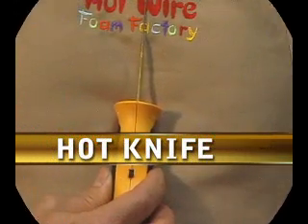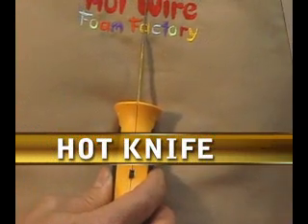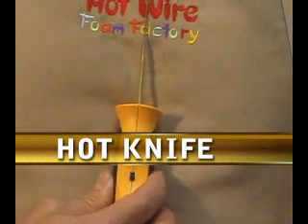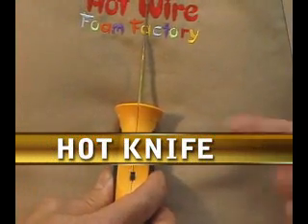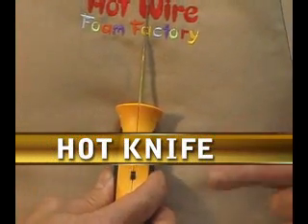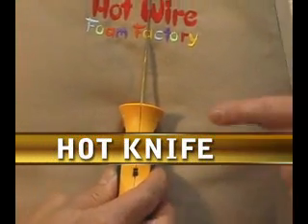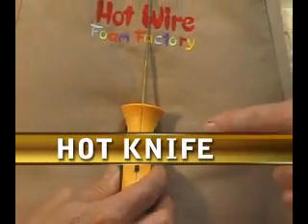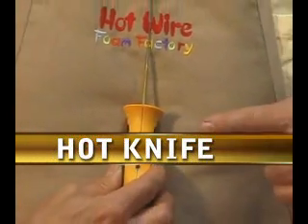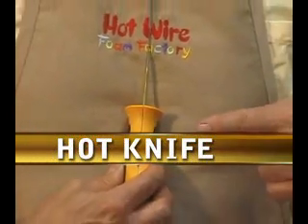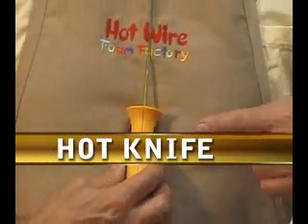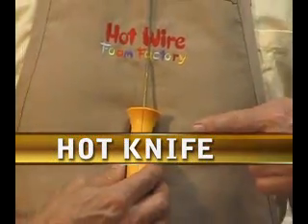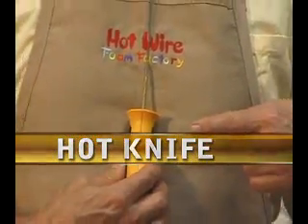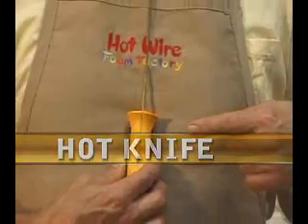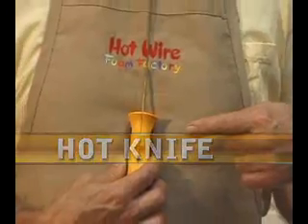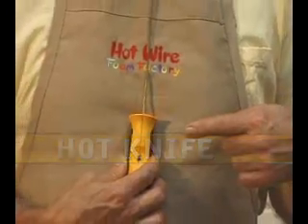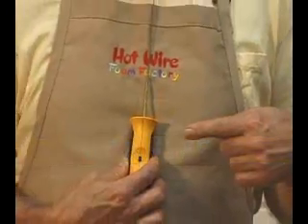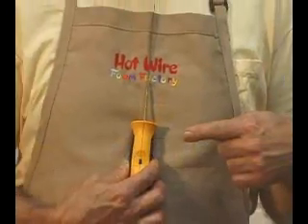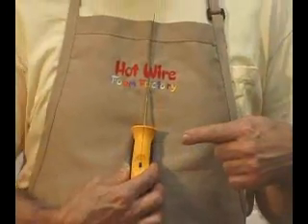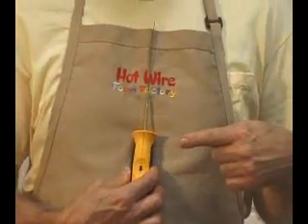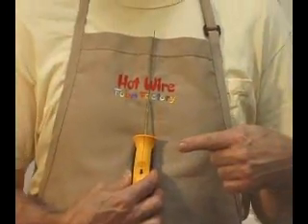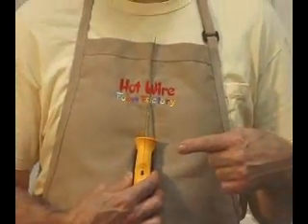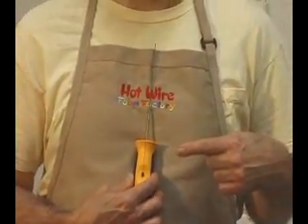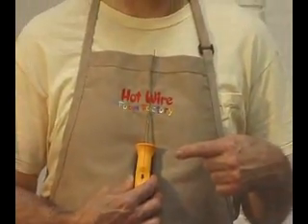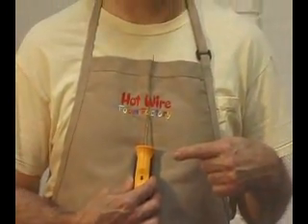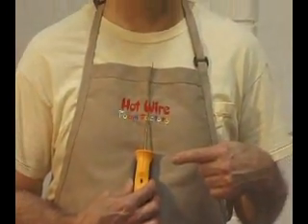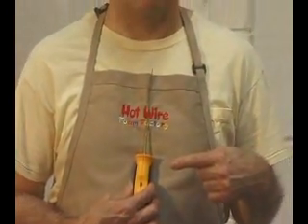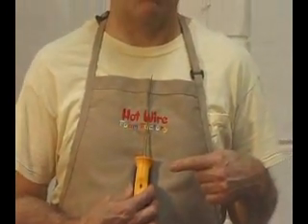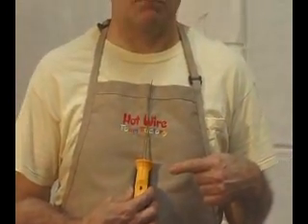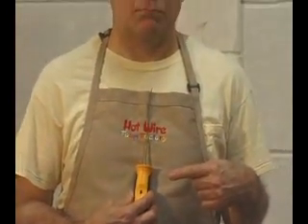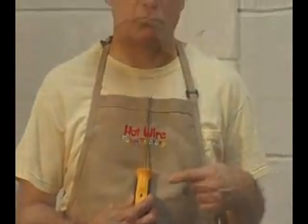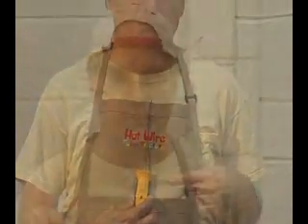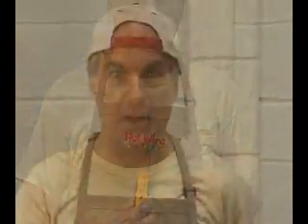The hot knife is a combination scroll saw and power drill. Its sleek shape allows you to cut with agility and surgical precision.